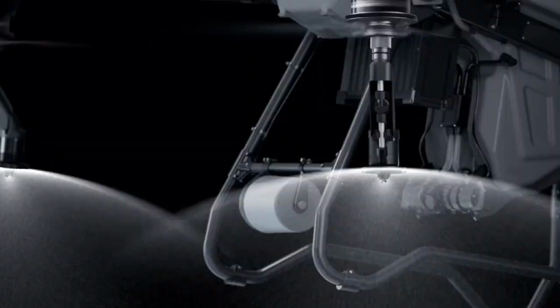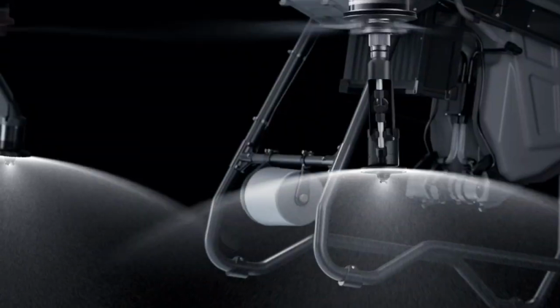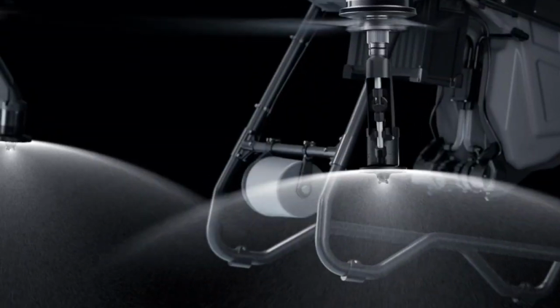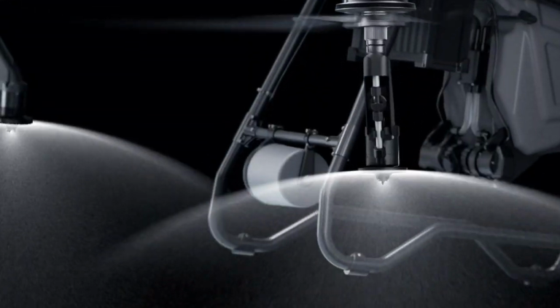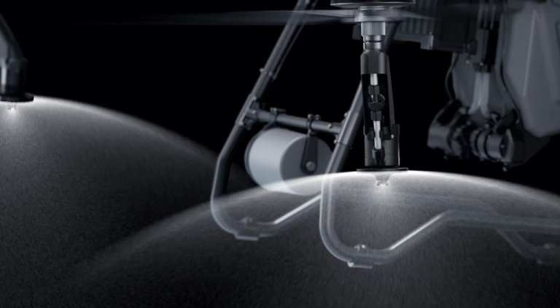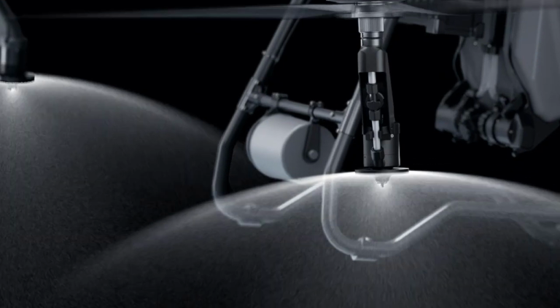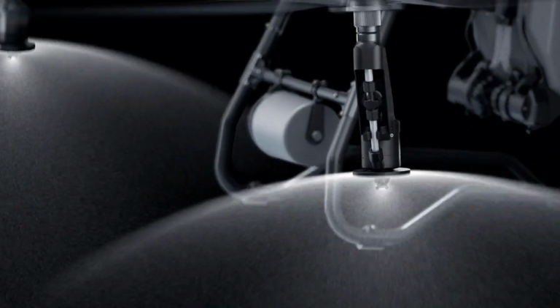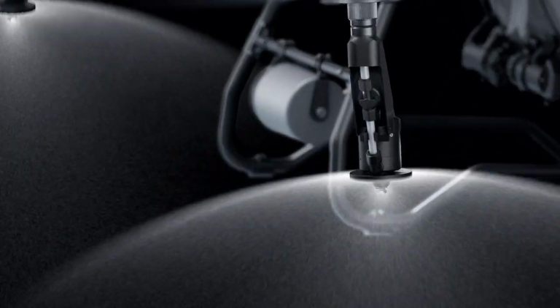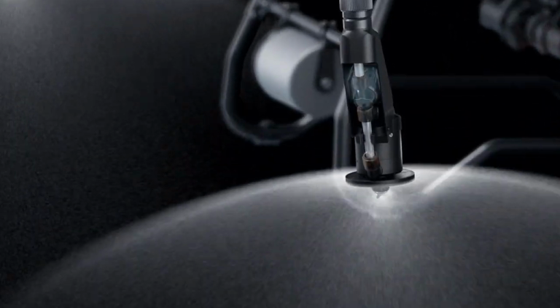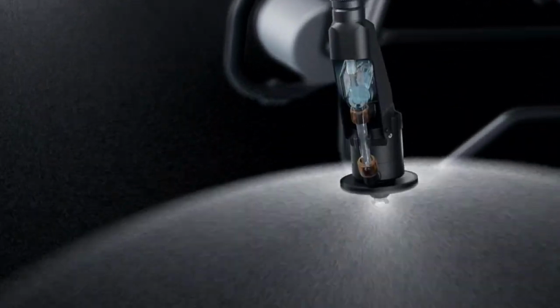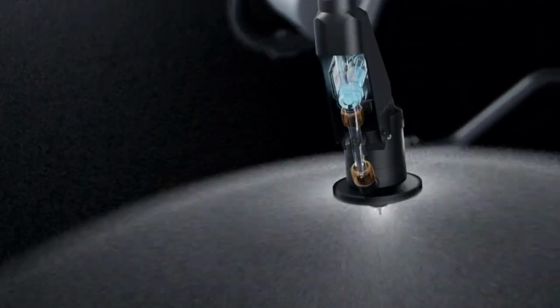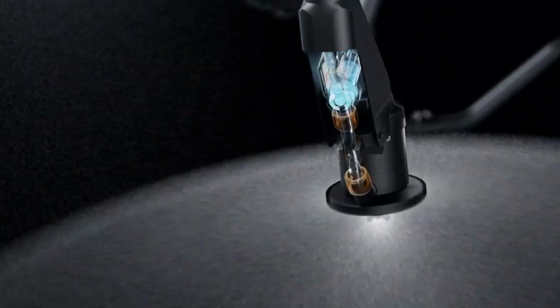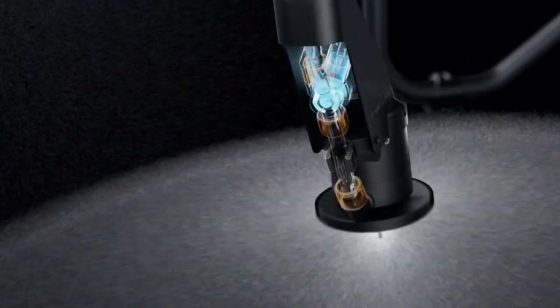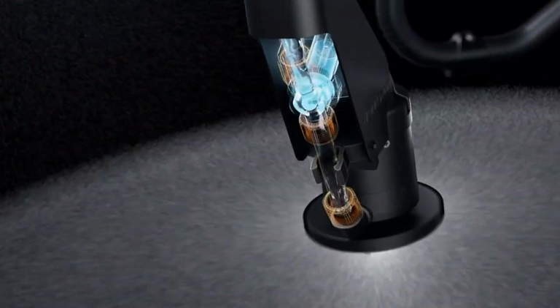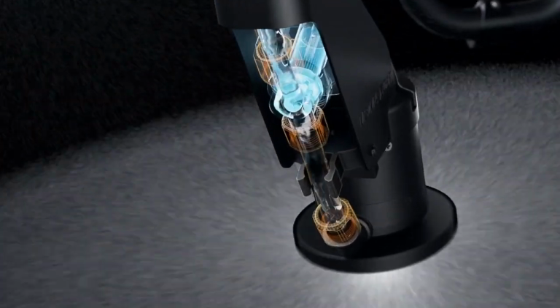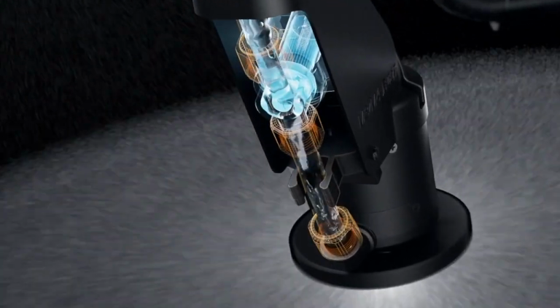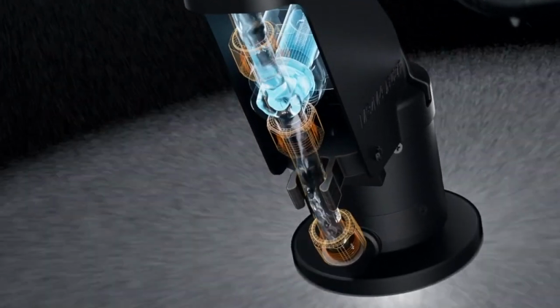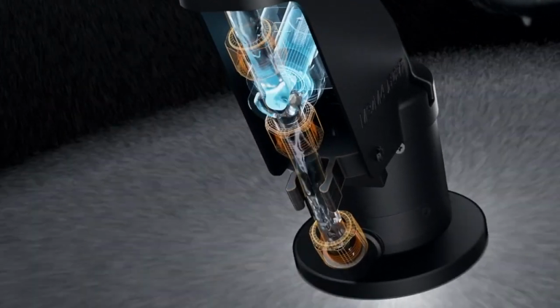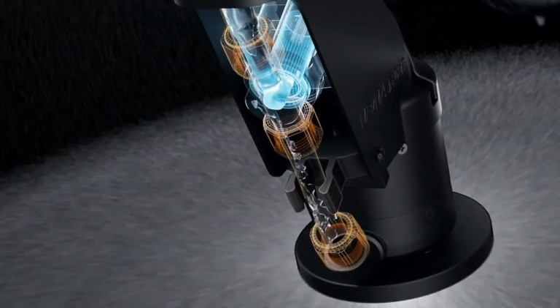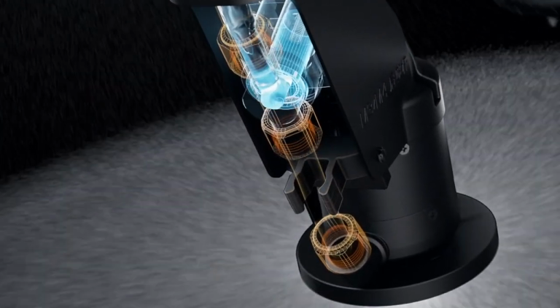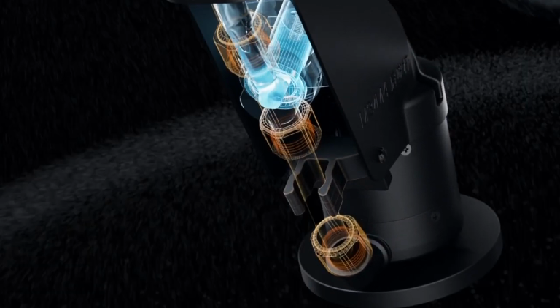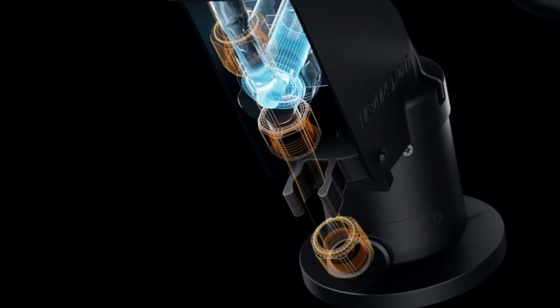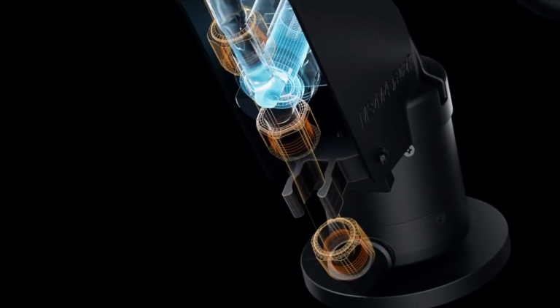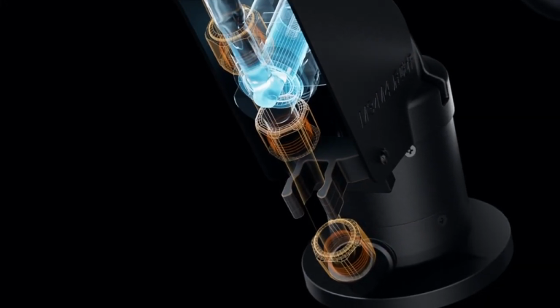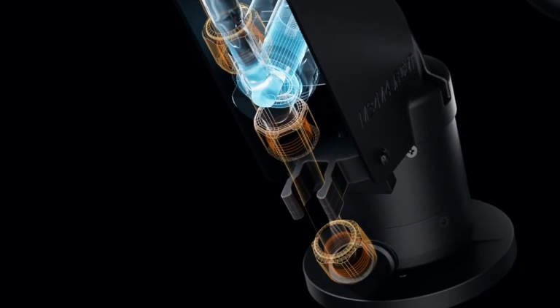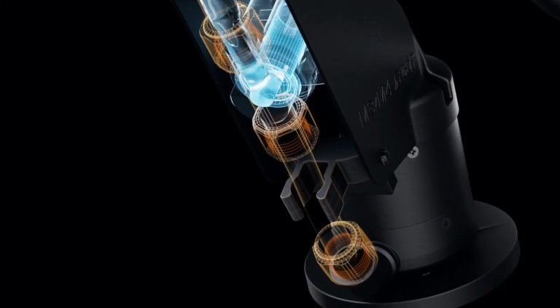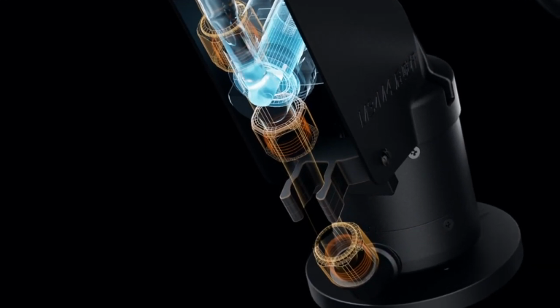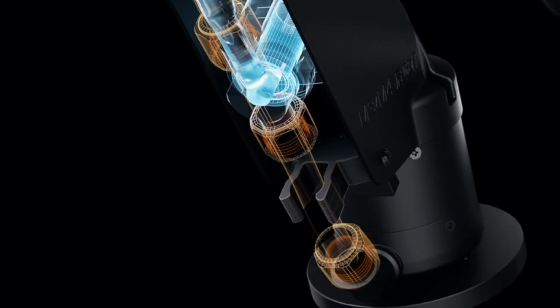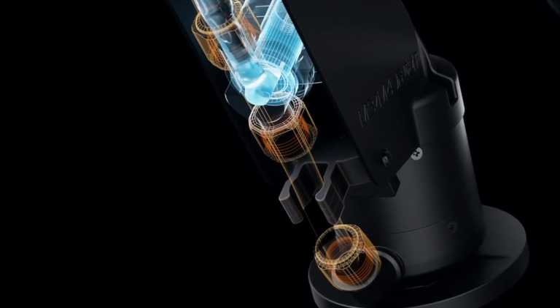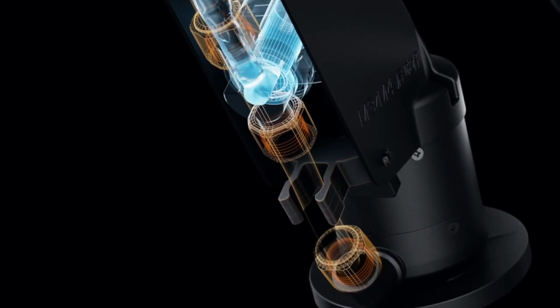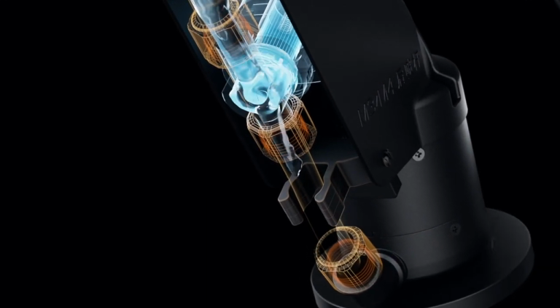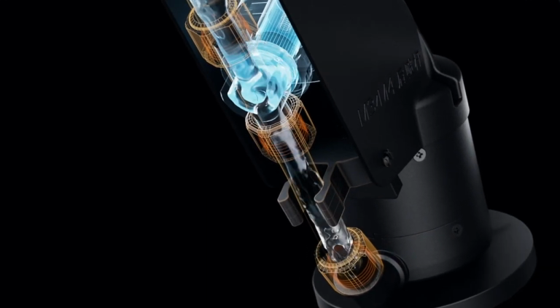DJI Agris T50's brand new solenoid valves completely eliminate drips and leaks.